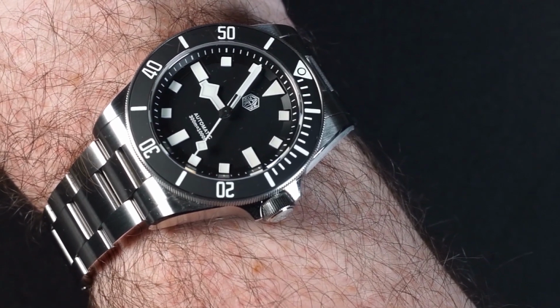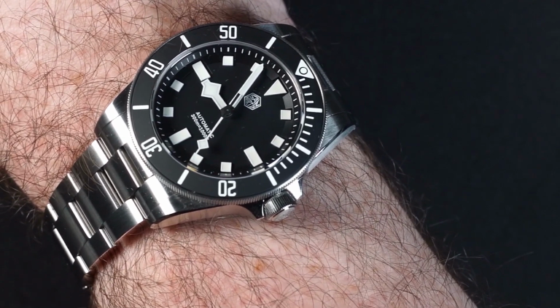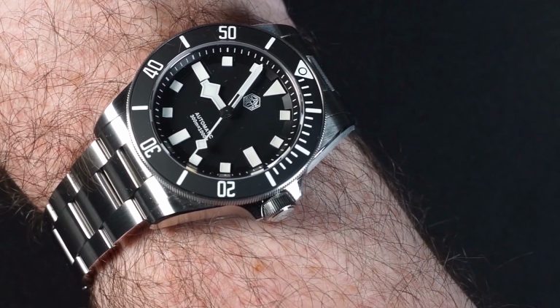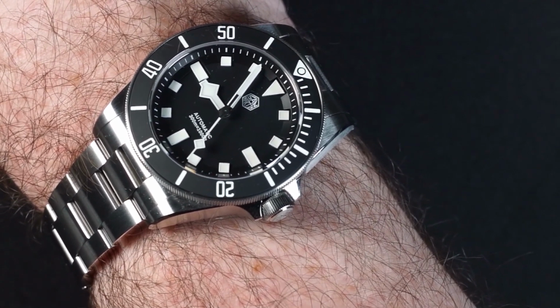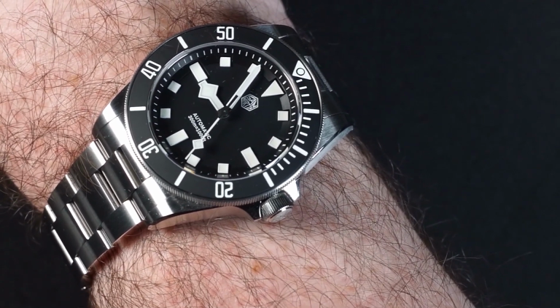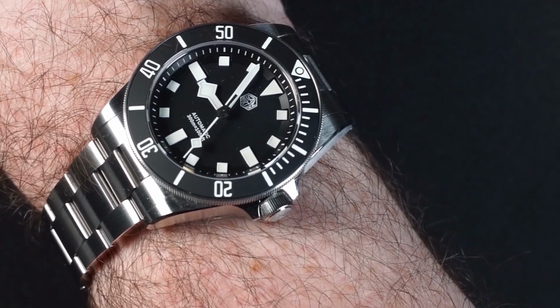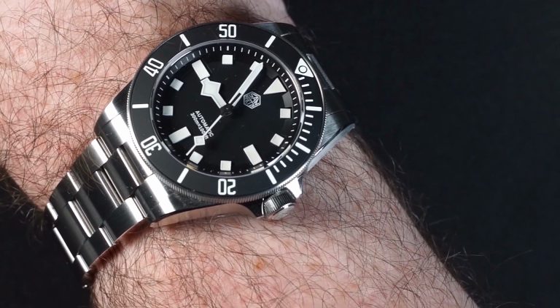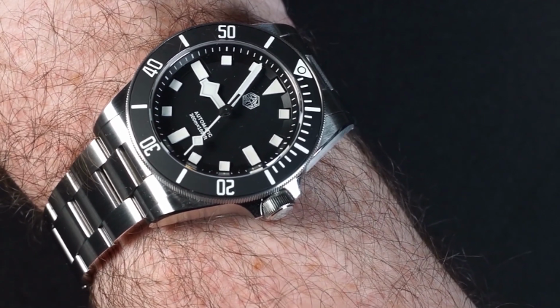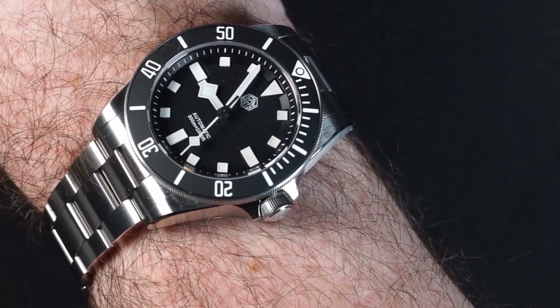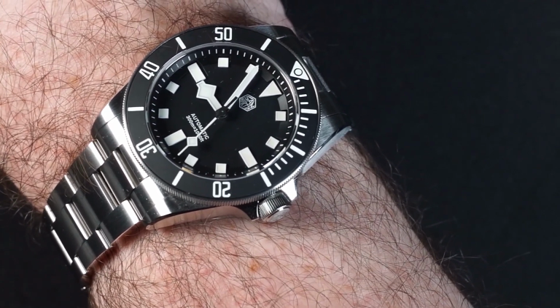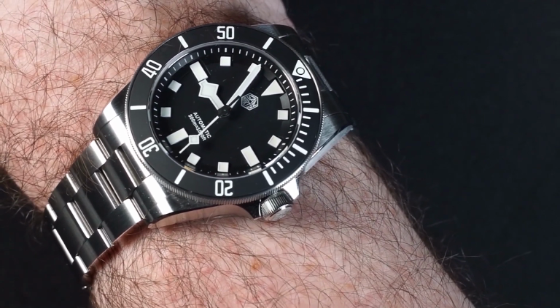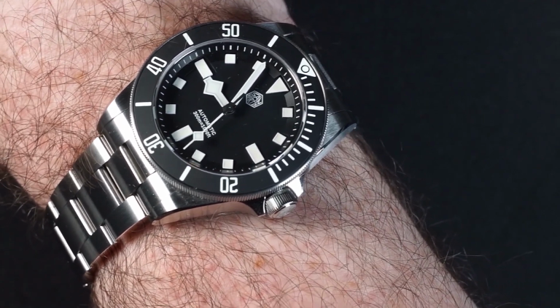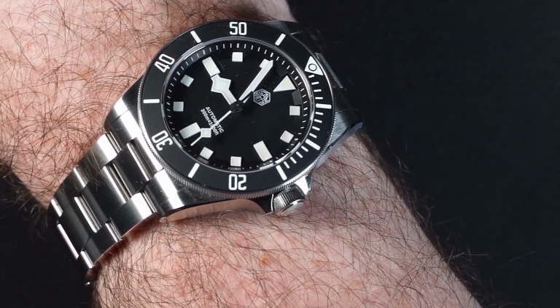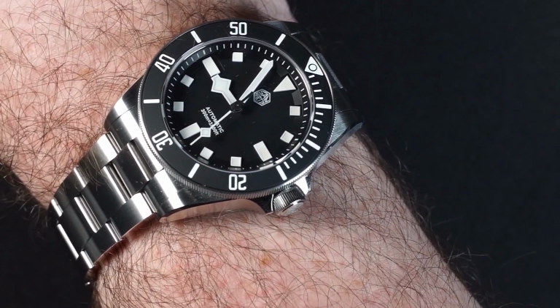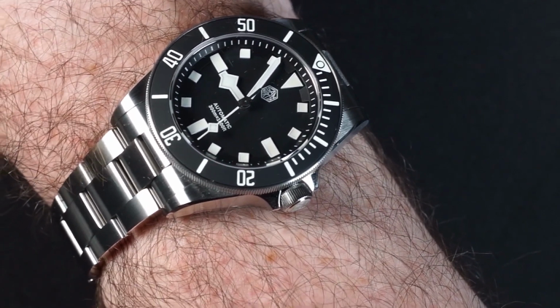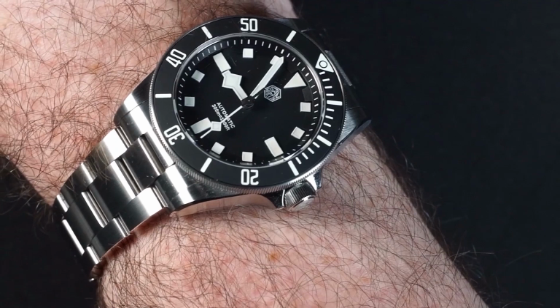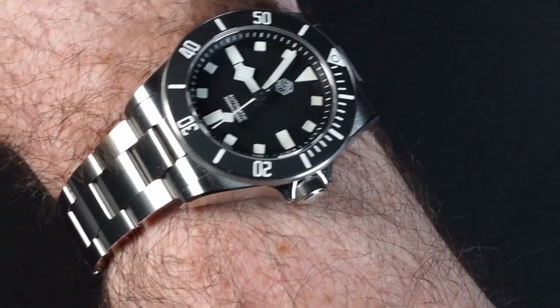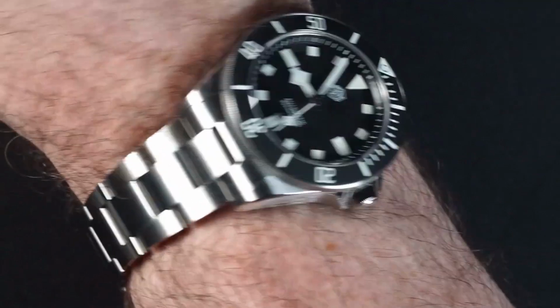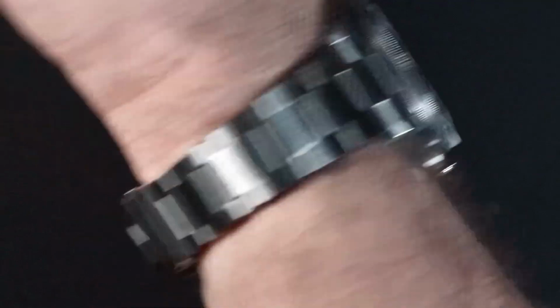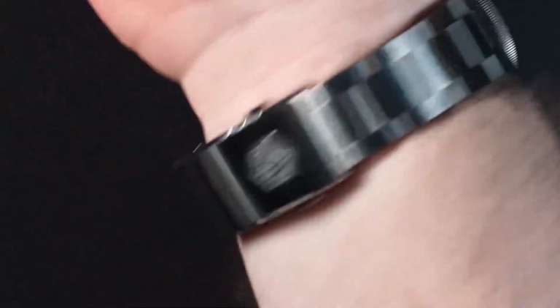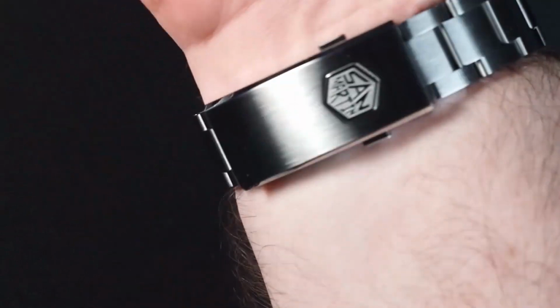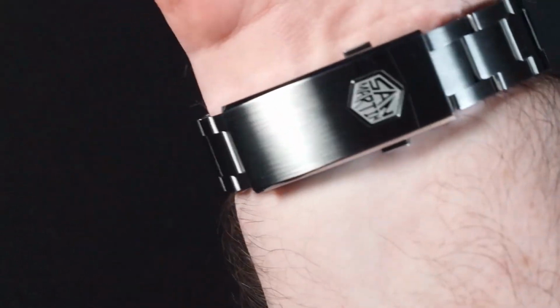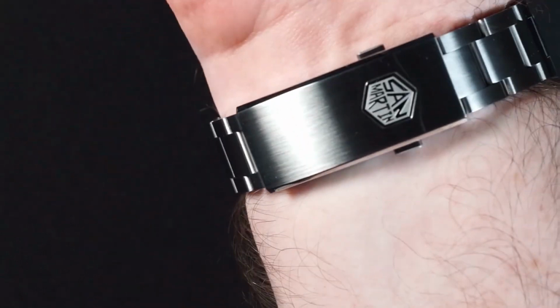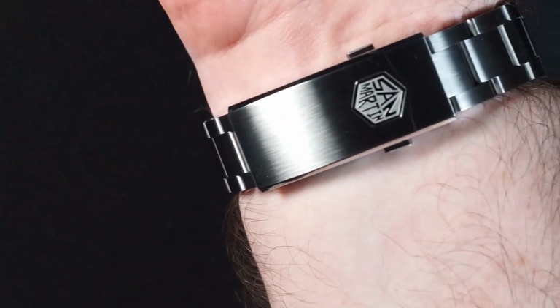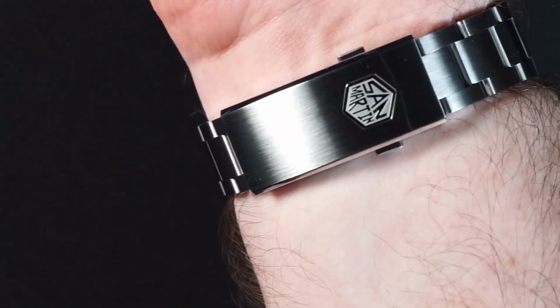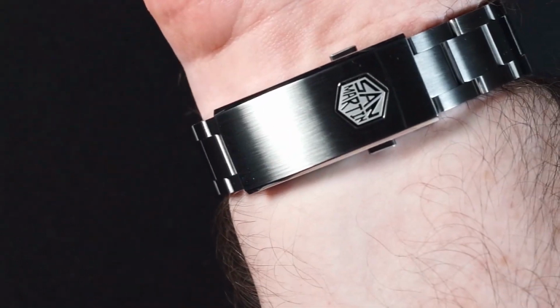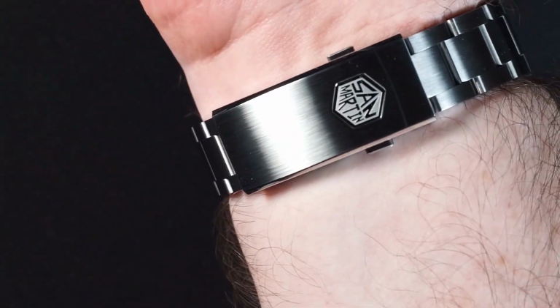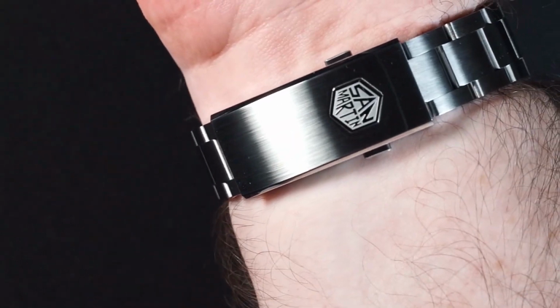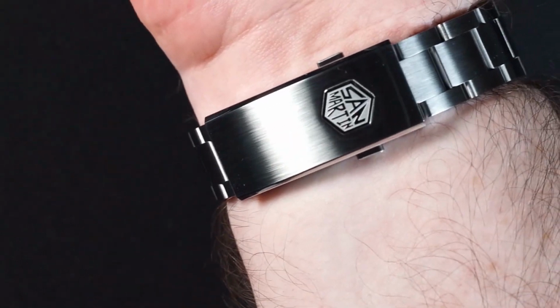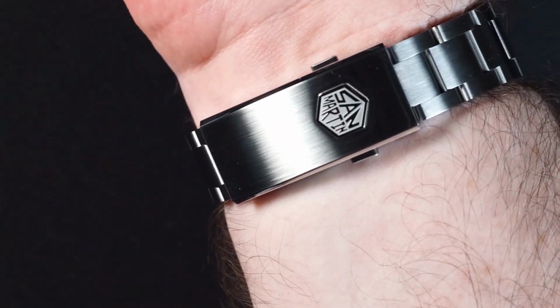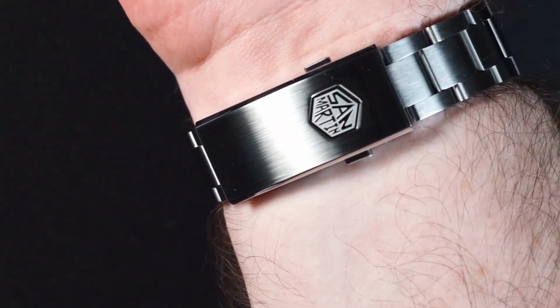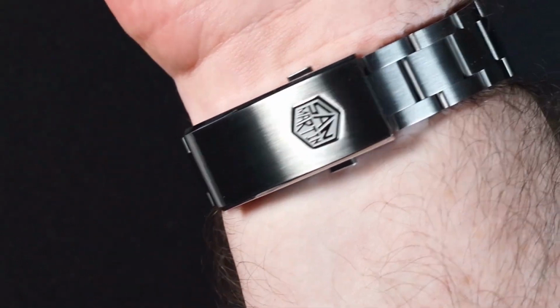Other than that oddly polished crown guard, this is really just about the perfect watch for me. I love the fact it has the on-the-fly adjustment clasp.